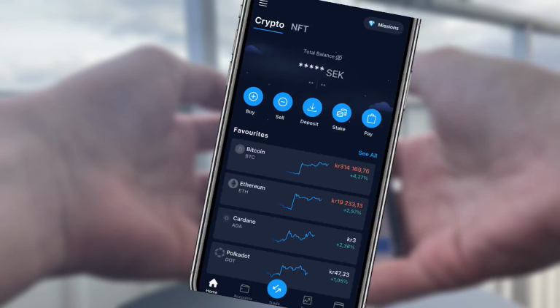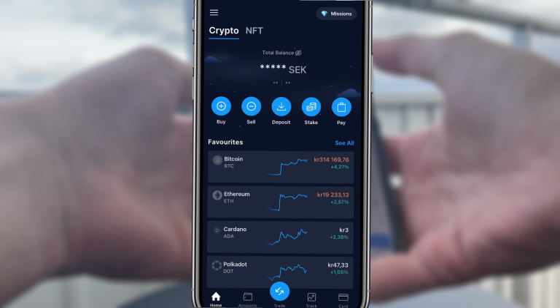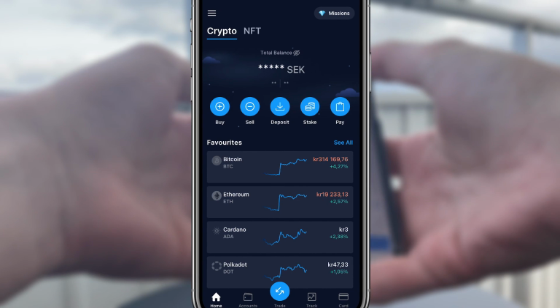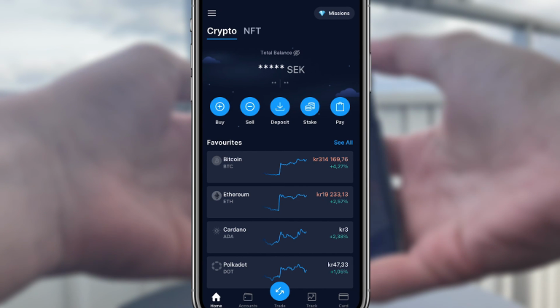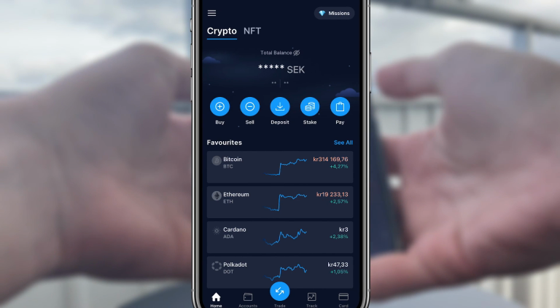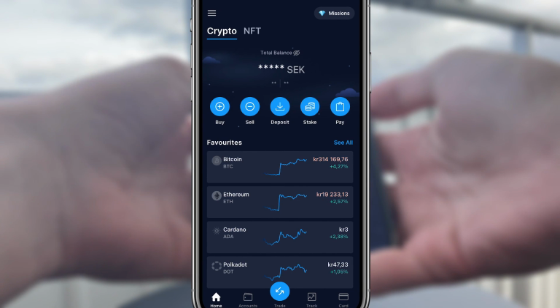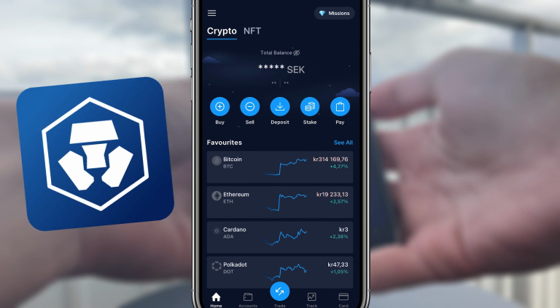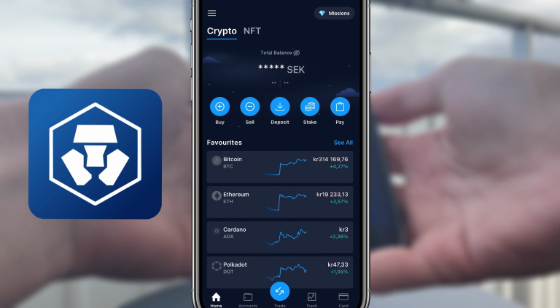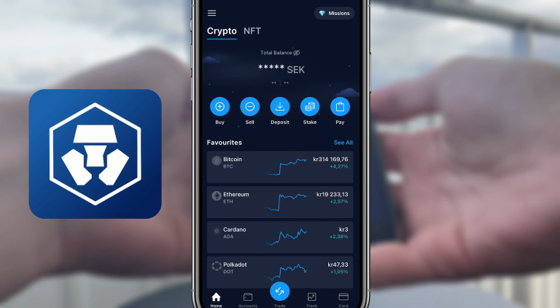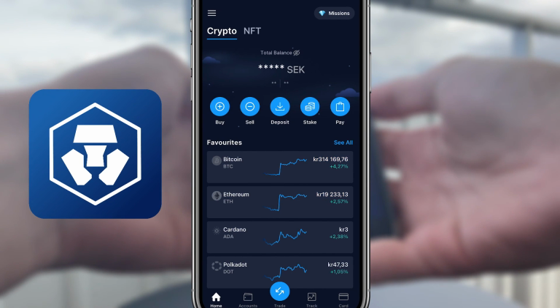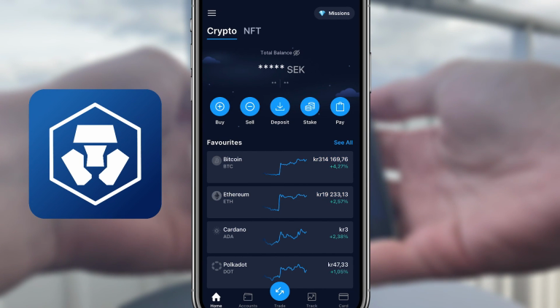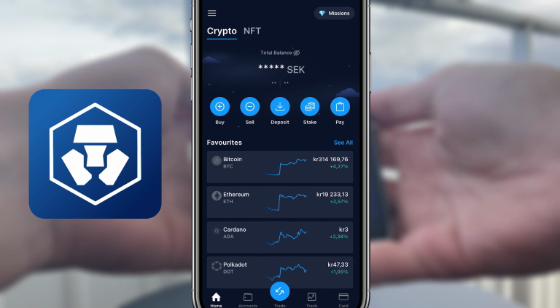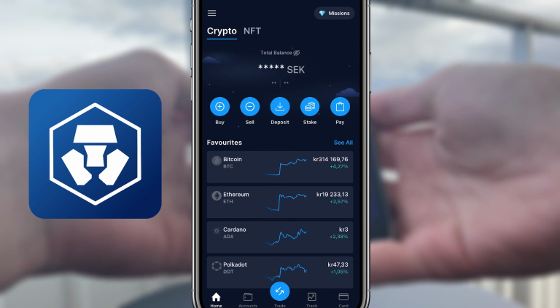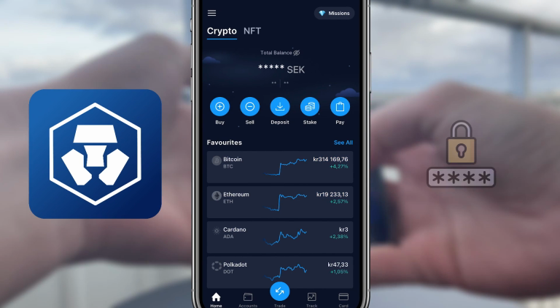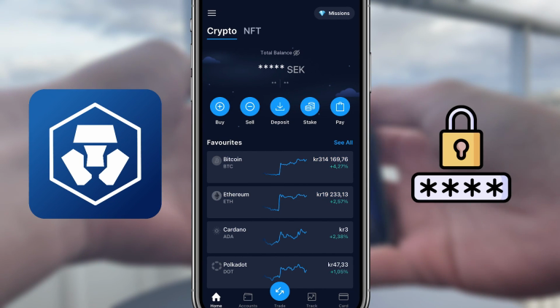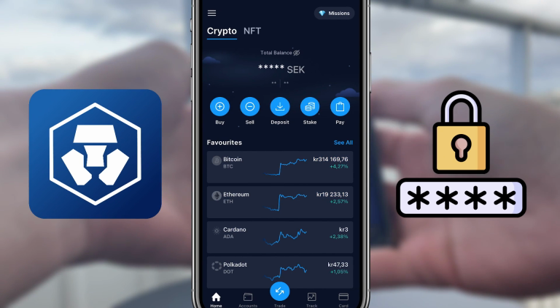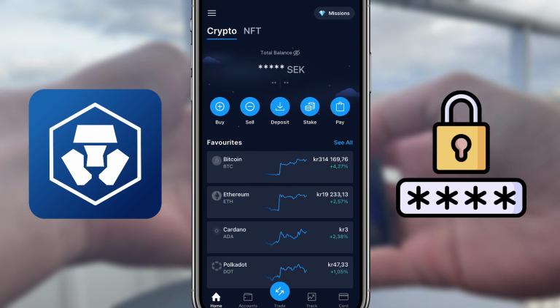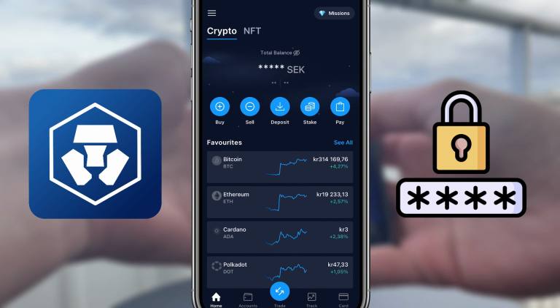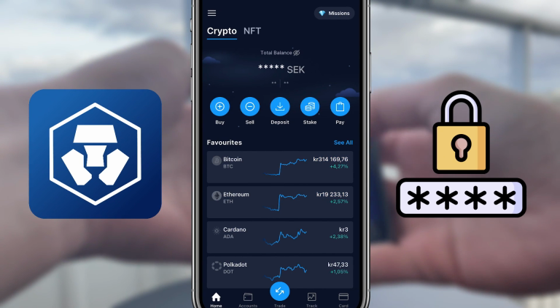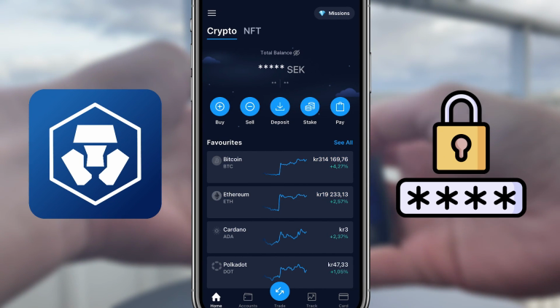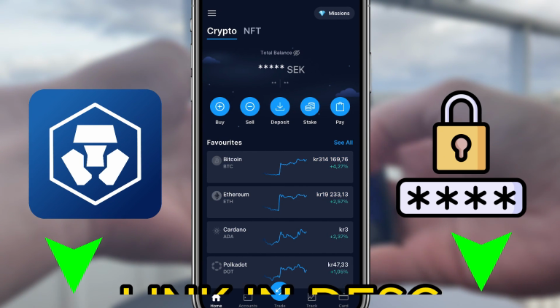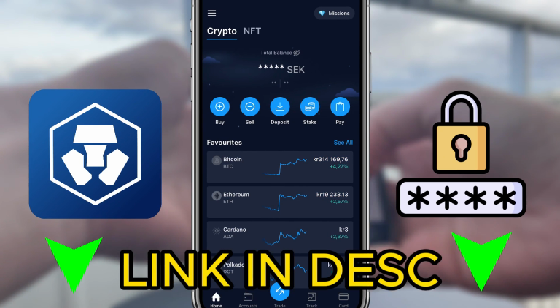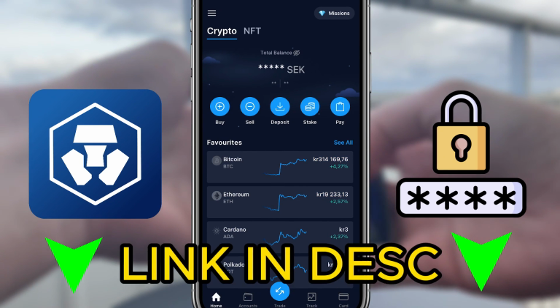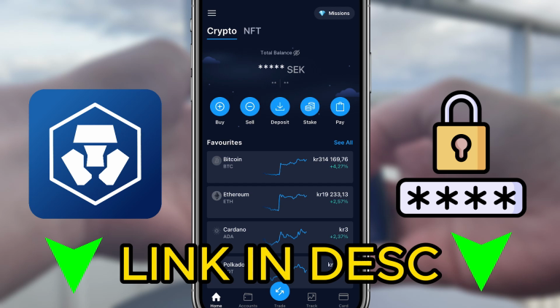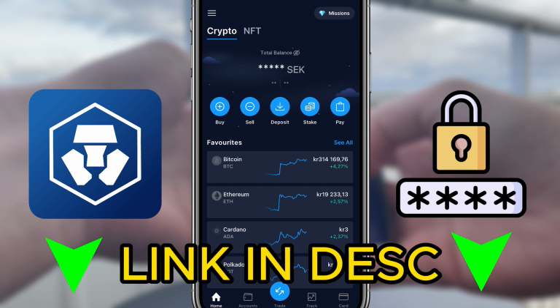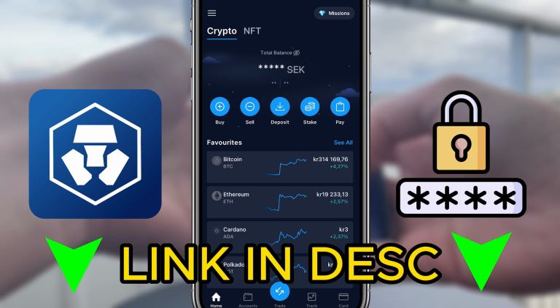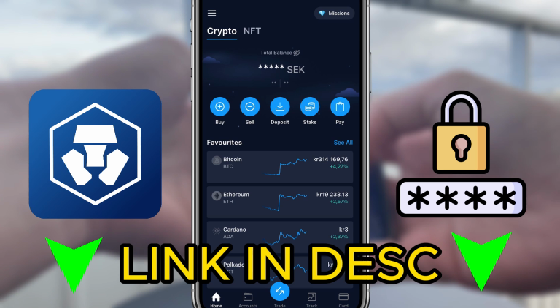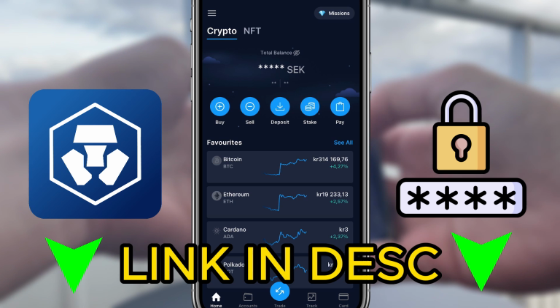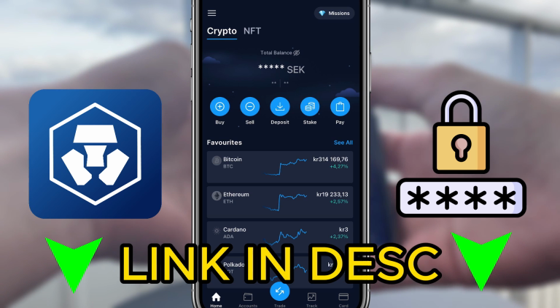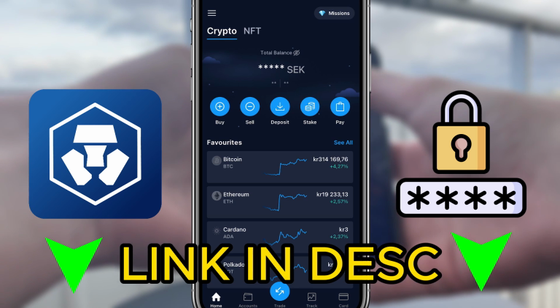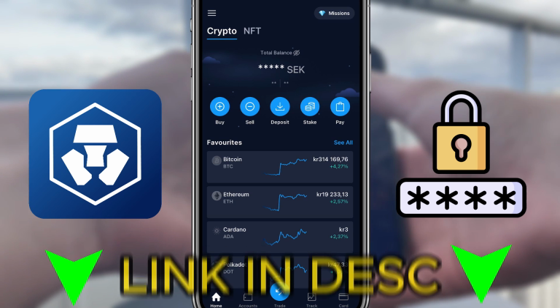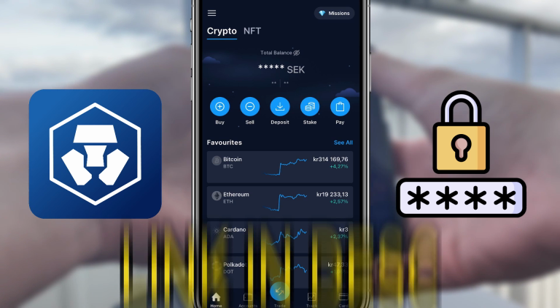For starters, you'll want to have the Crypto.com app downloaded and set up an account. I'll leave a link in the description for those of you who don't already have one.